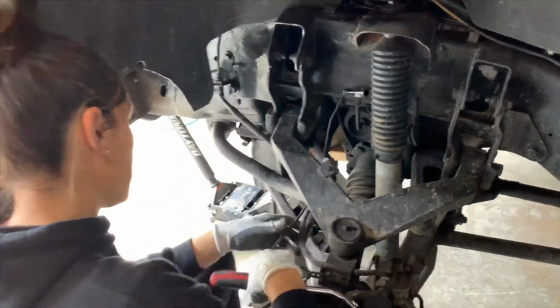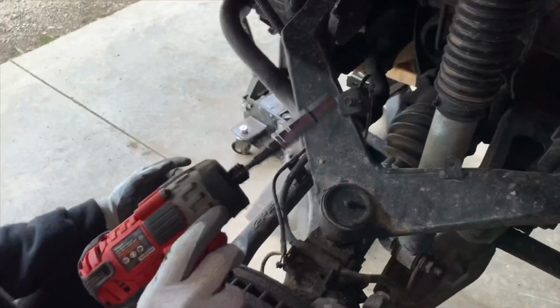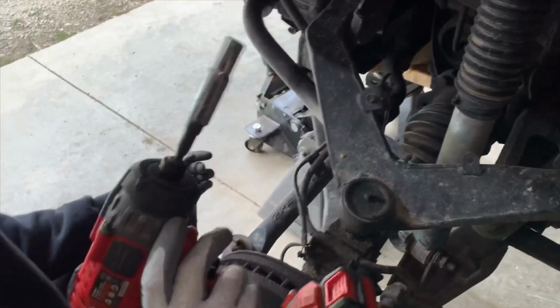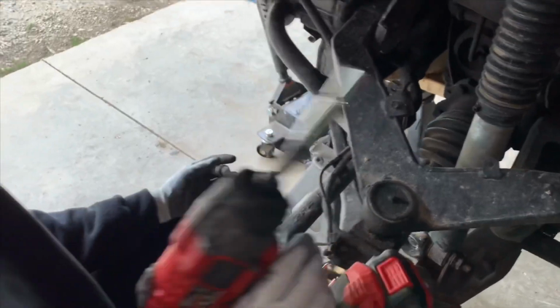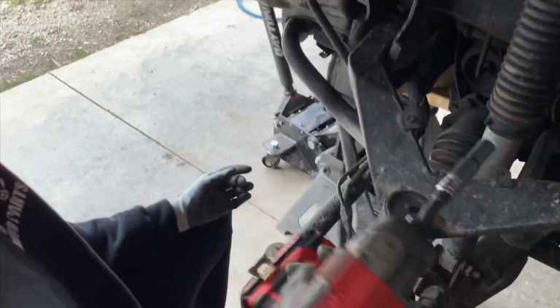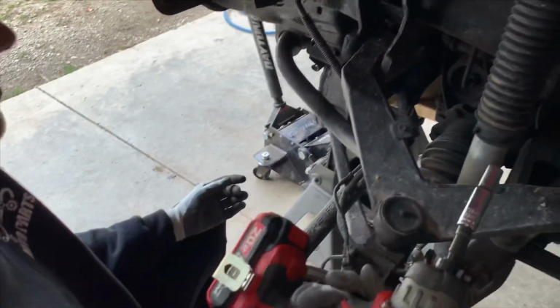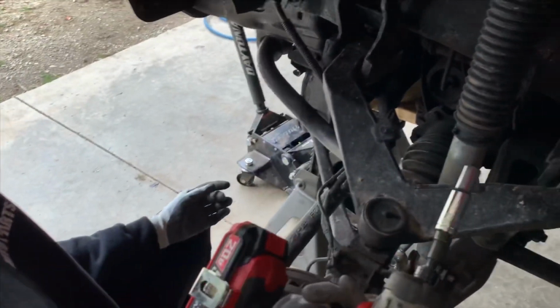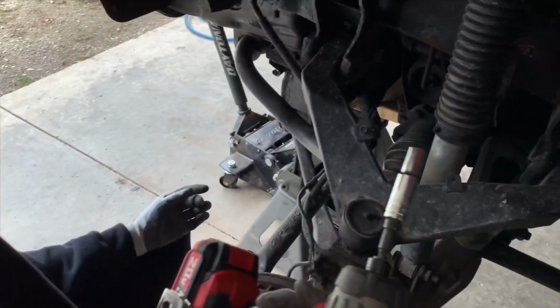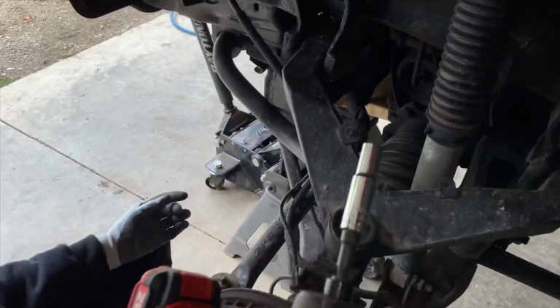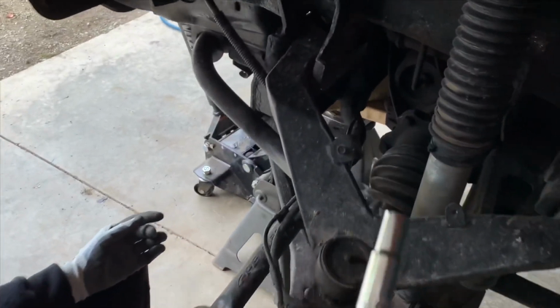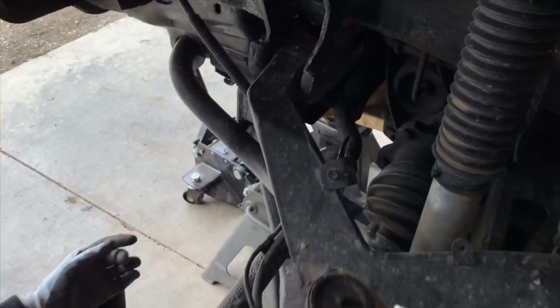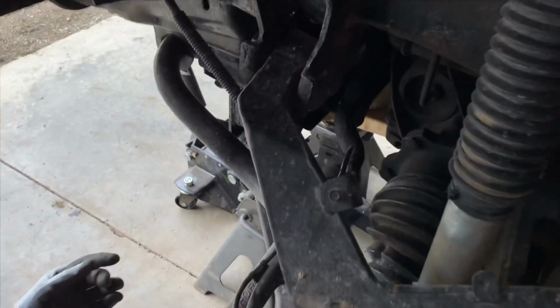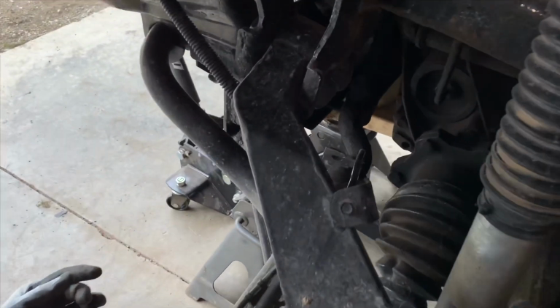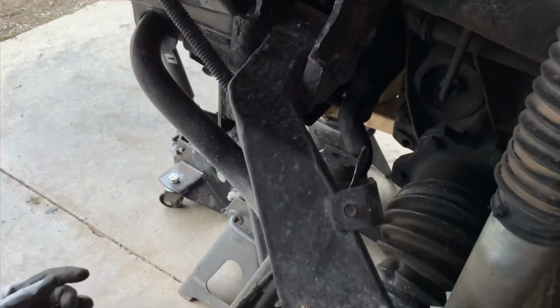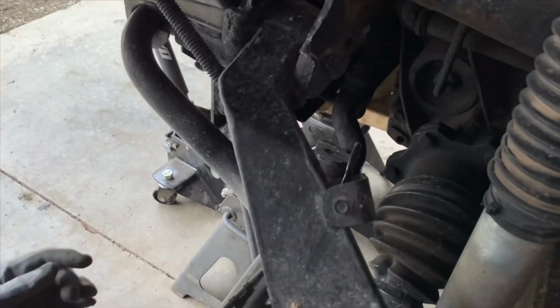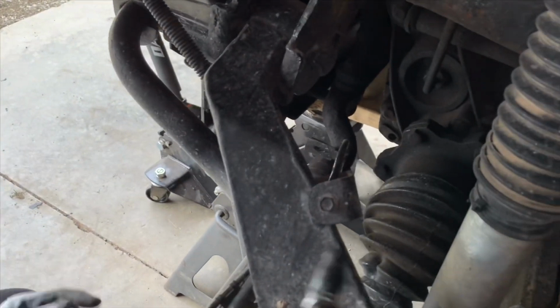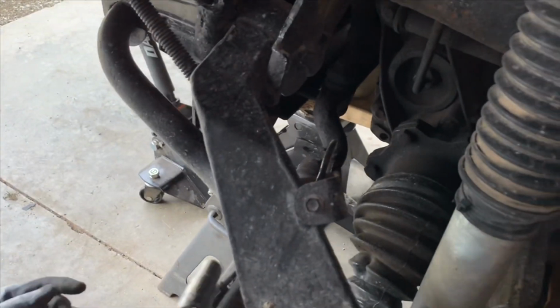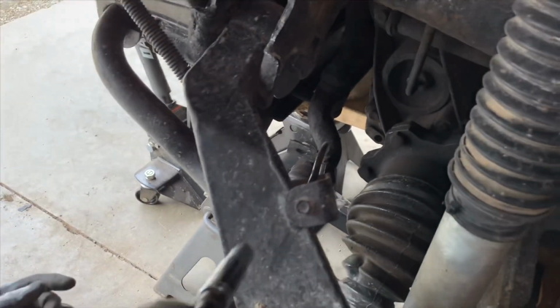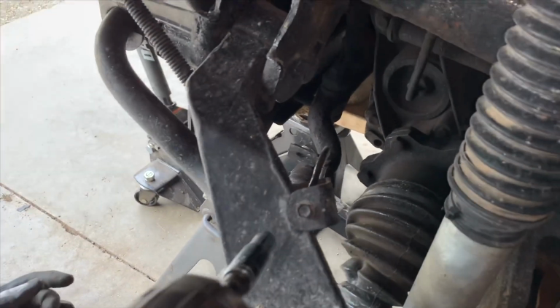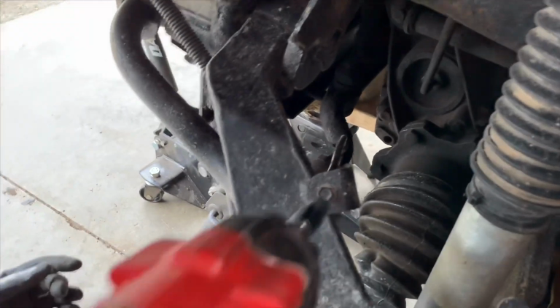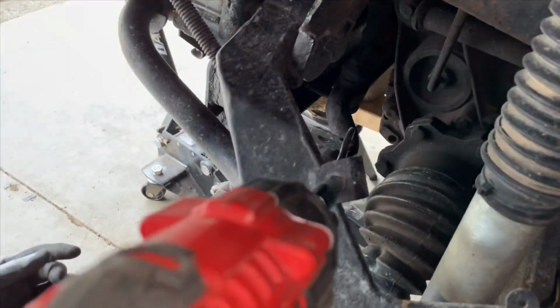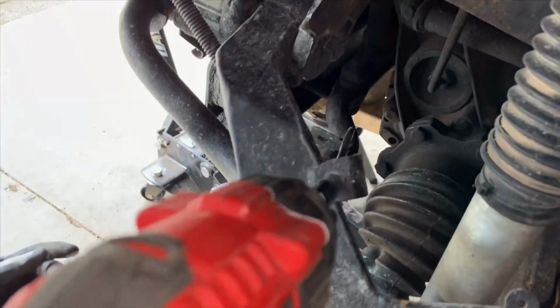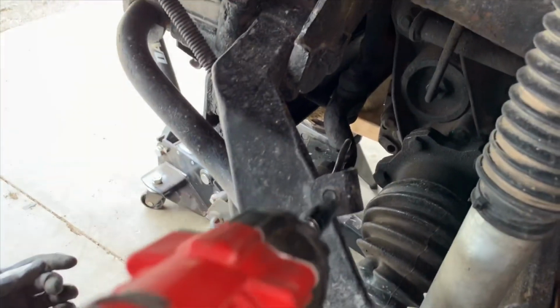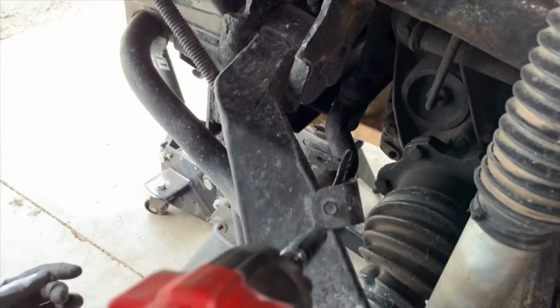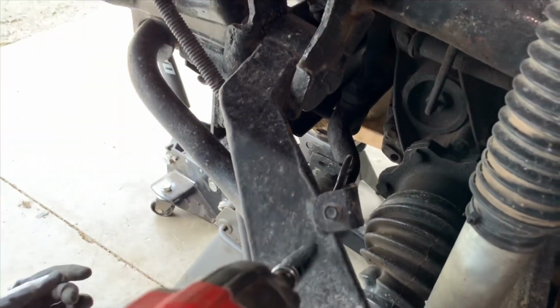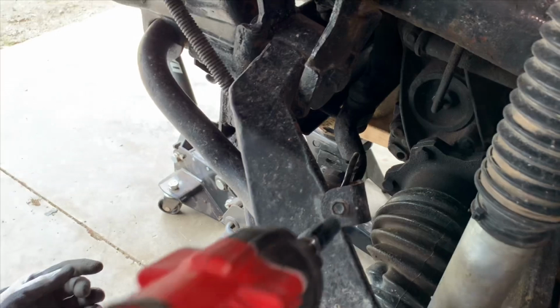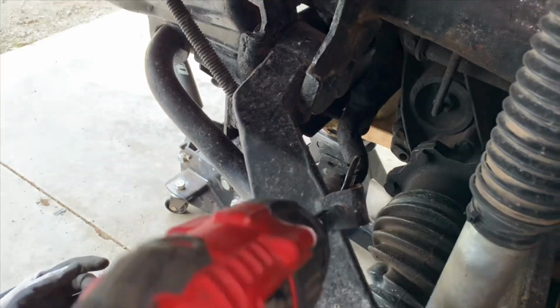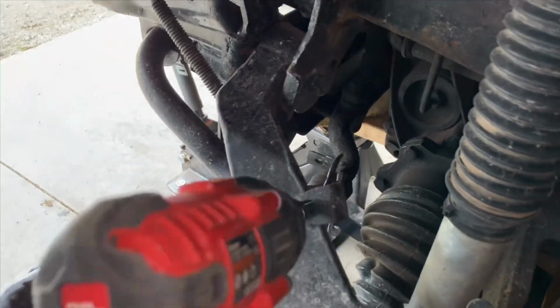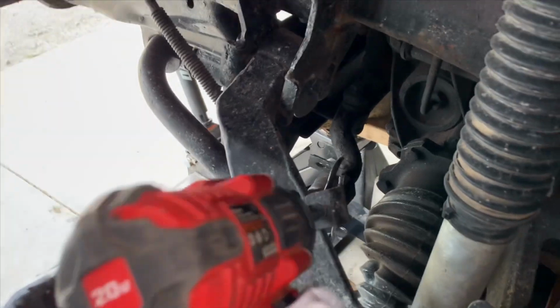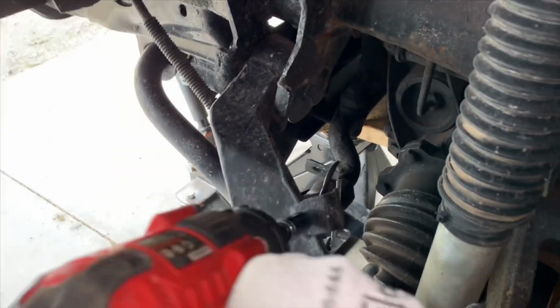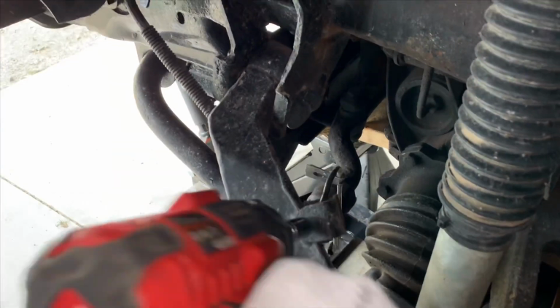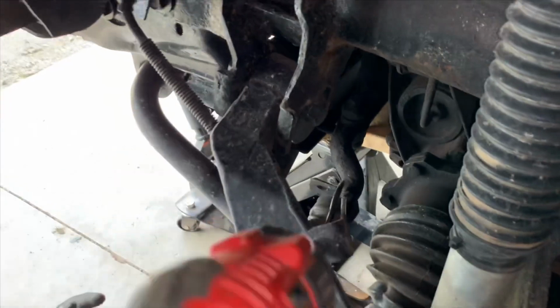Next, you're going to use a 10 millimeter socket and just take off this bracket relocation bolt right here.